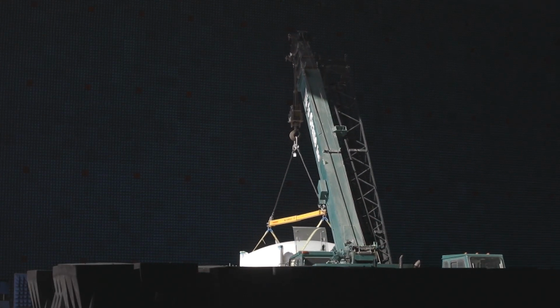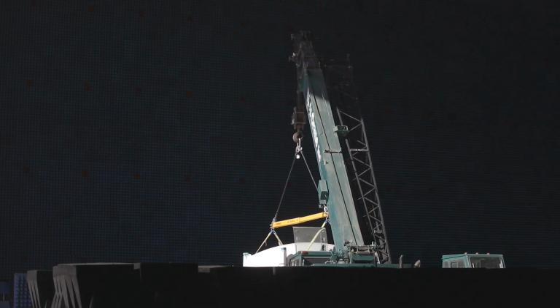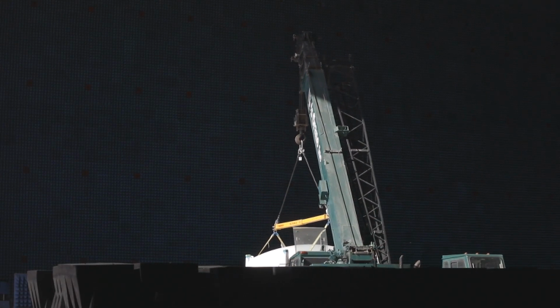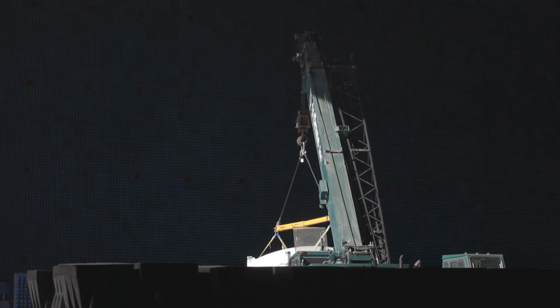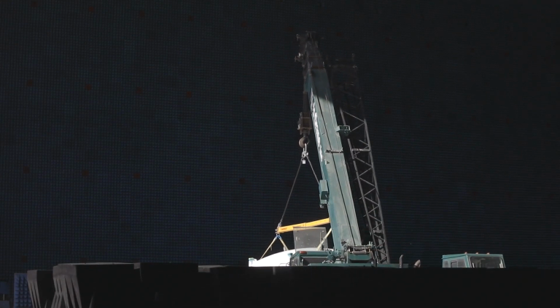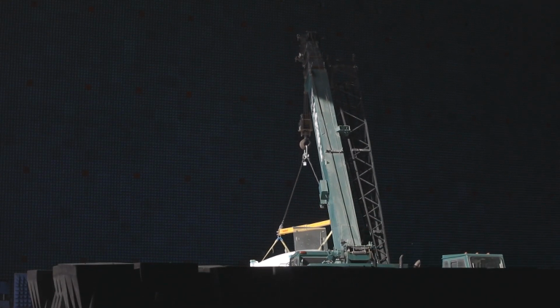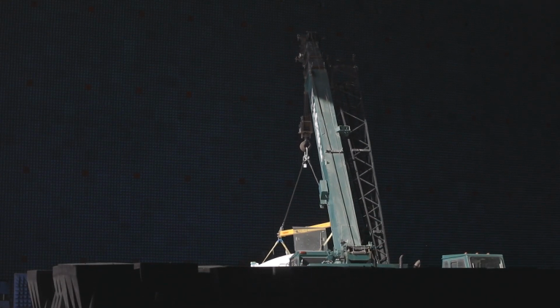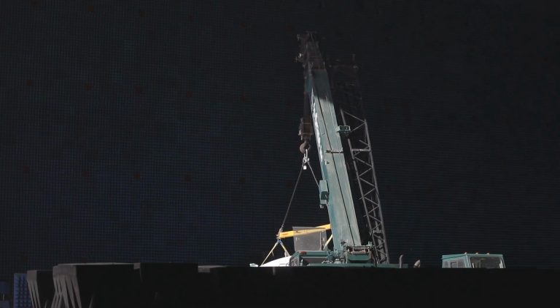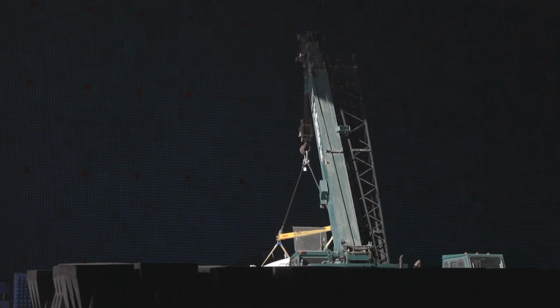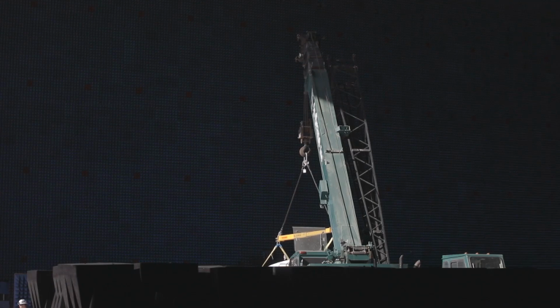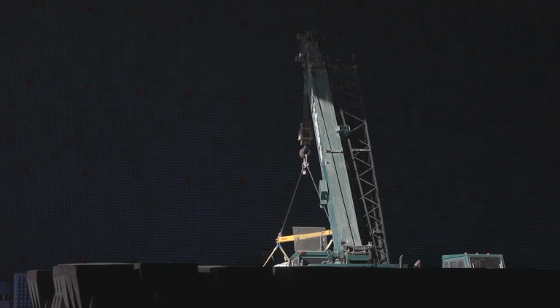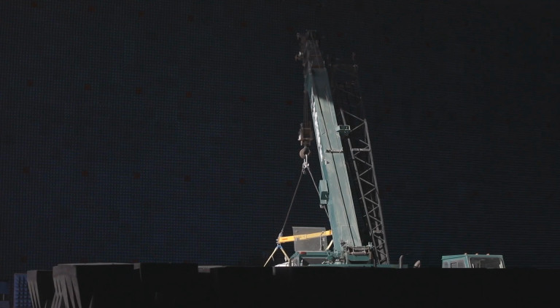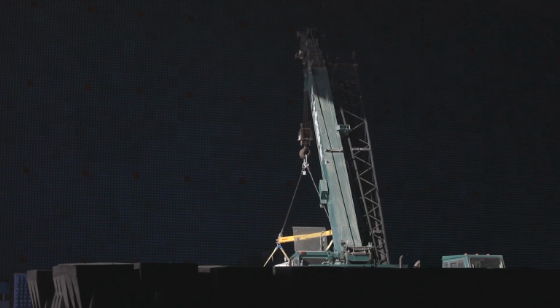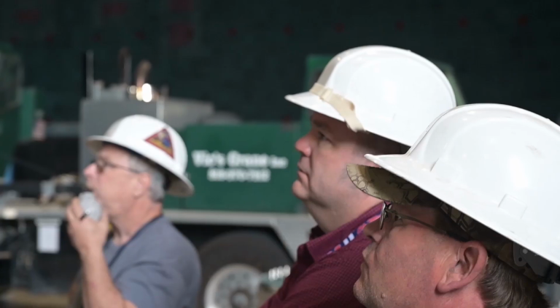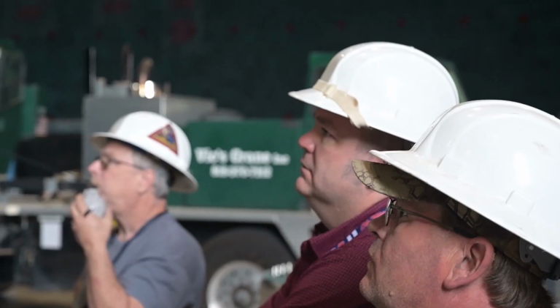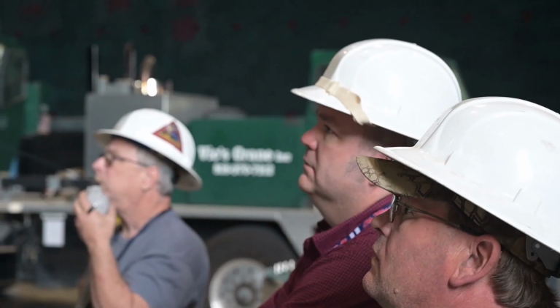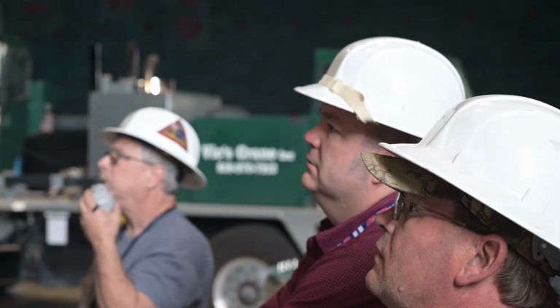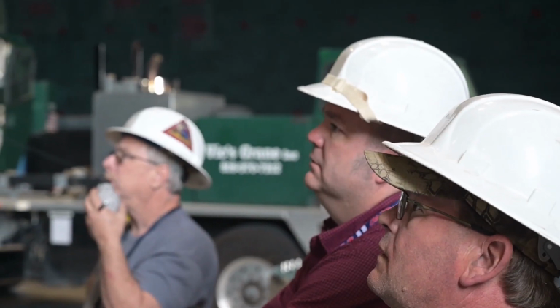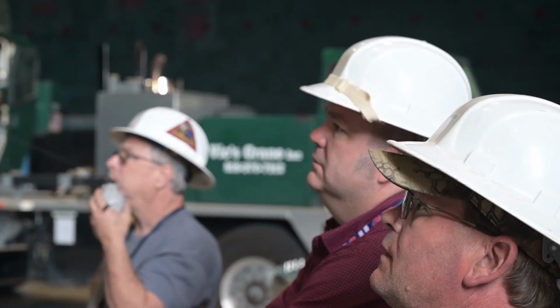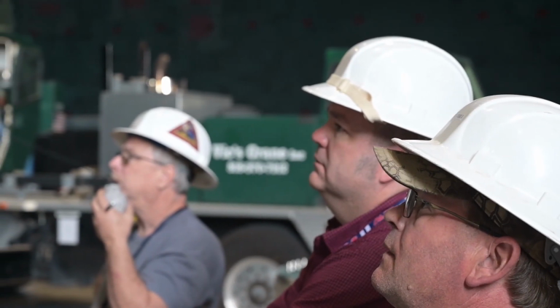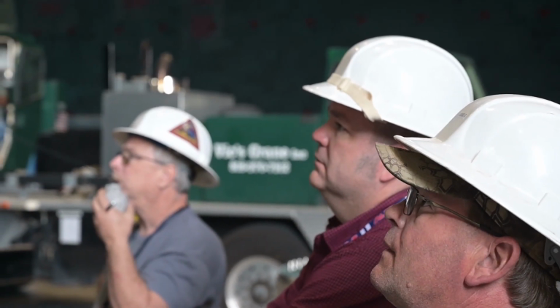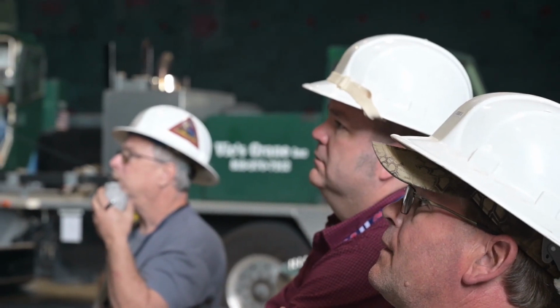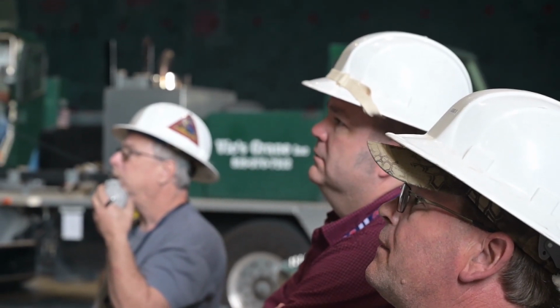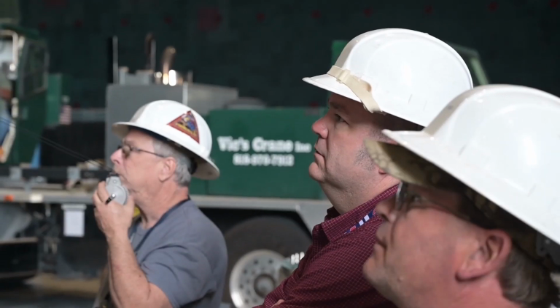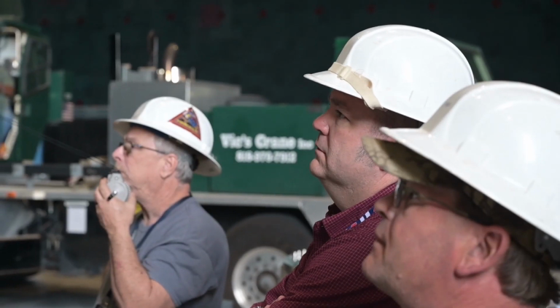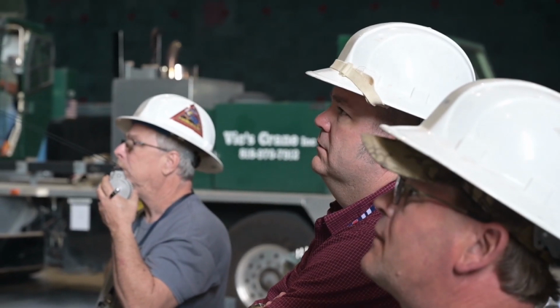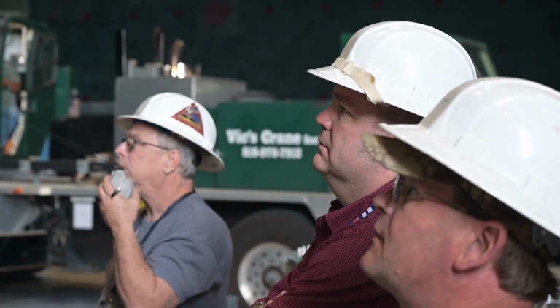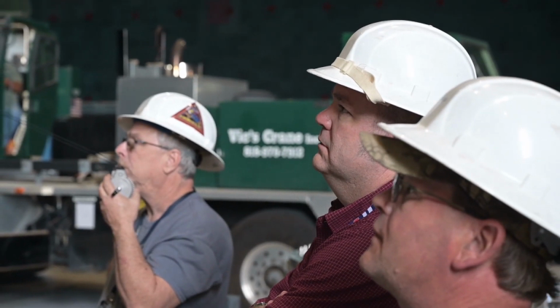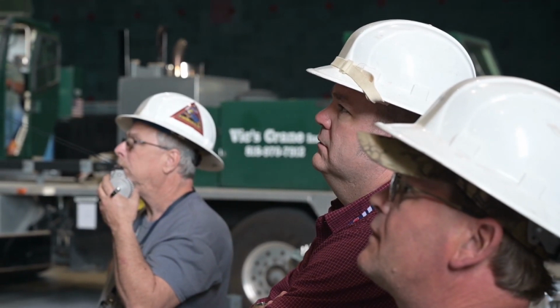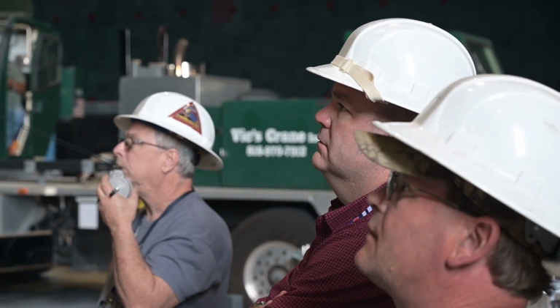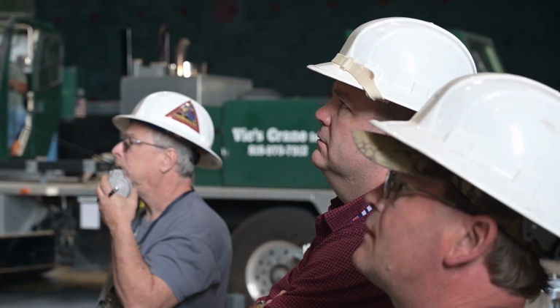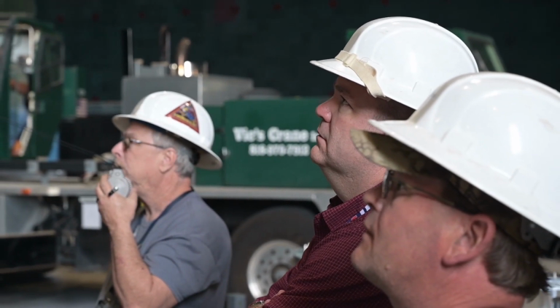Across the board, the BAF really fit the bill in a way that no other facility in the United States really could.